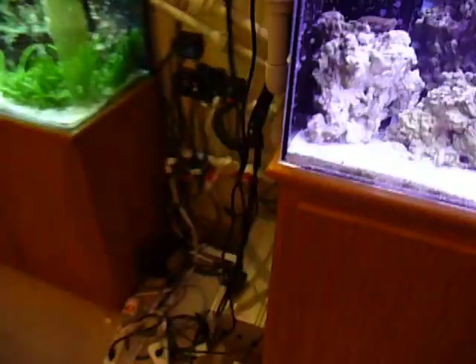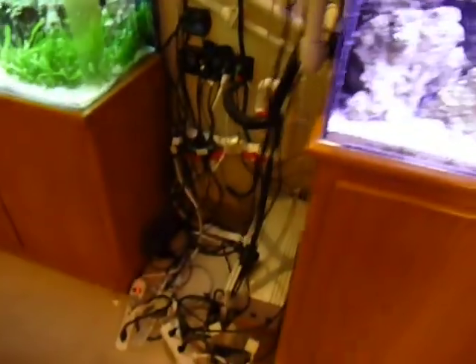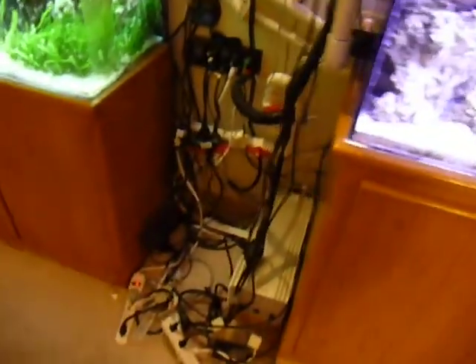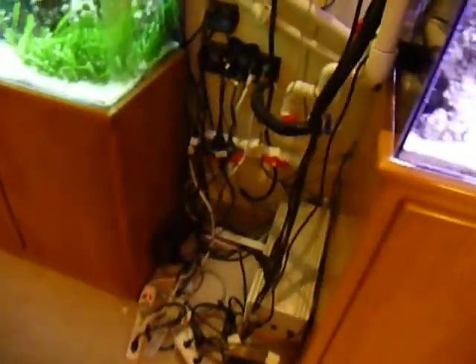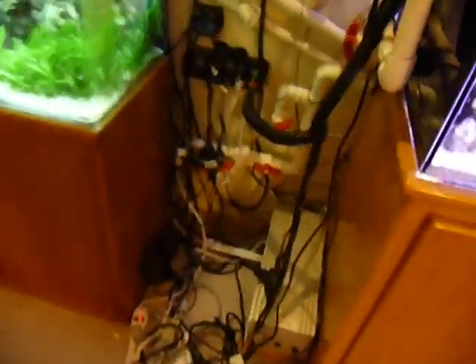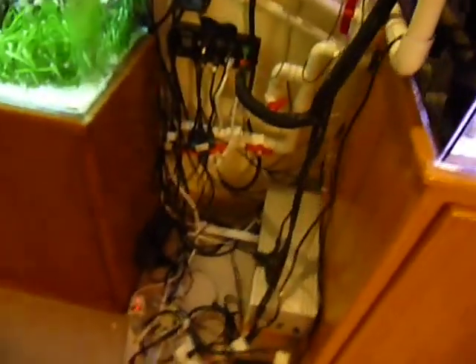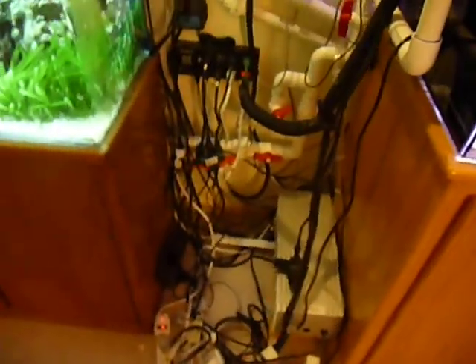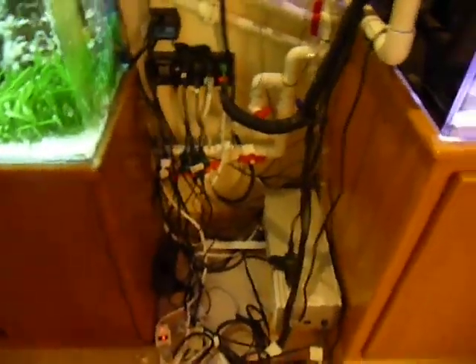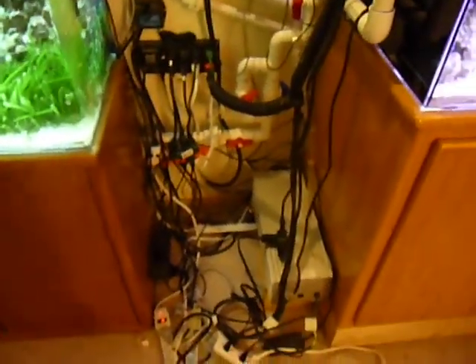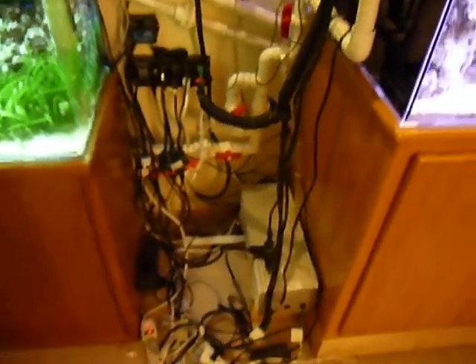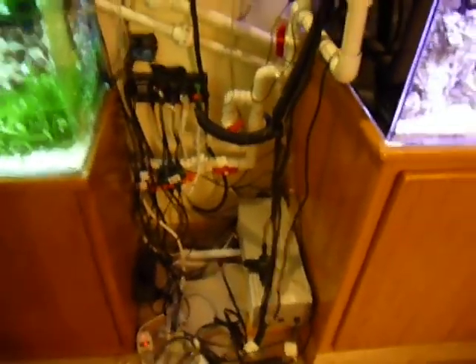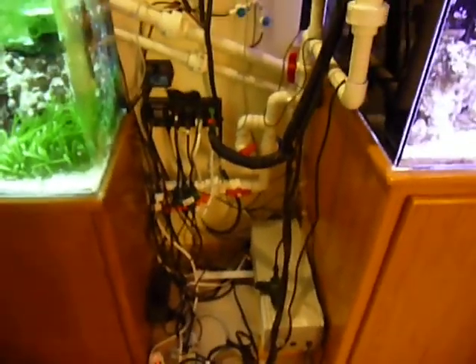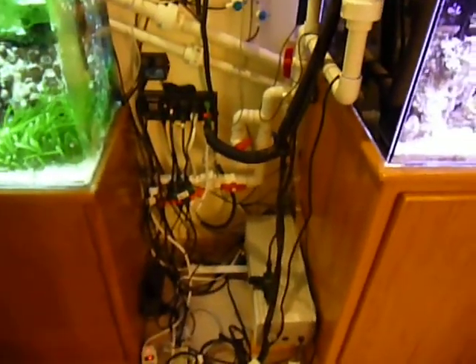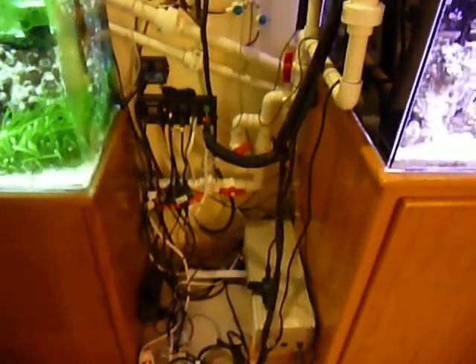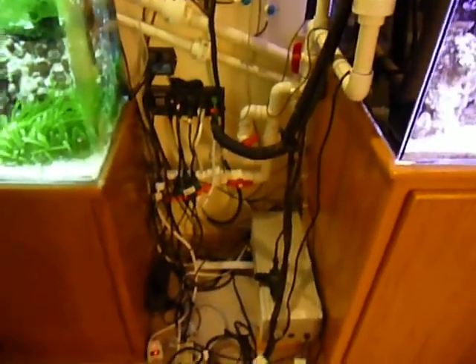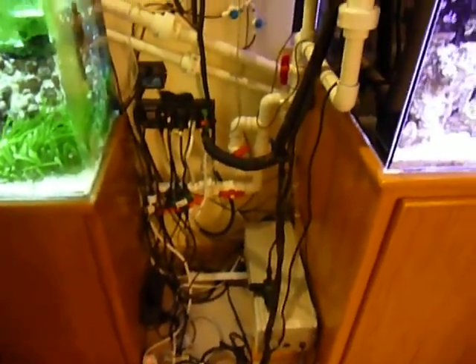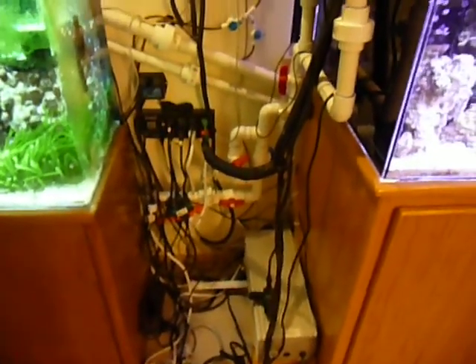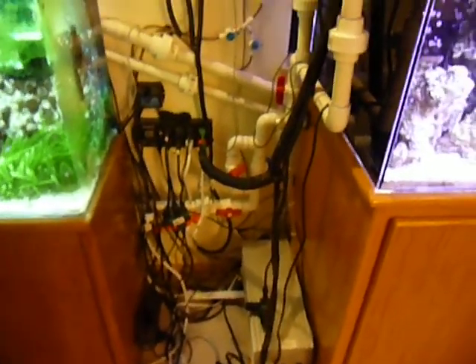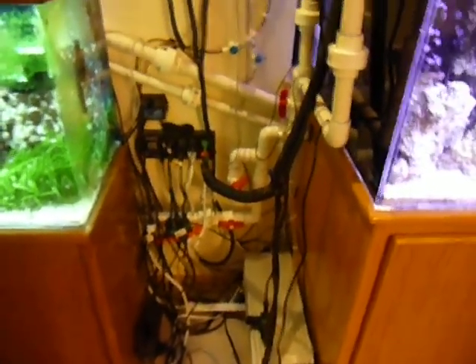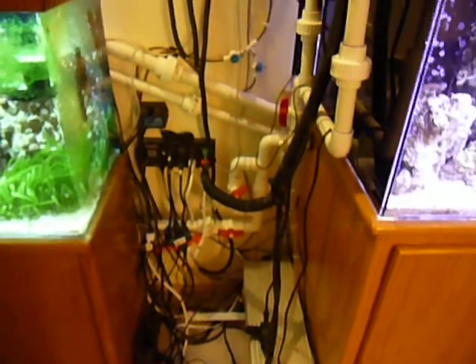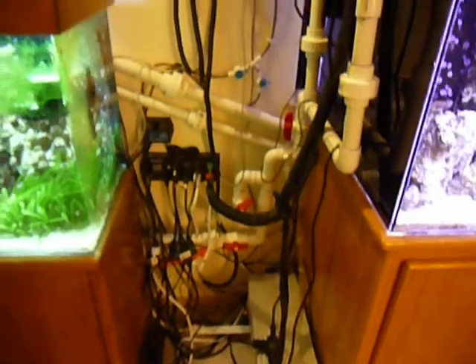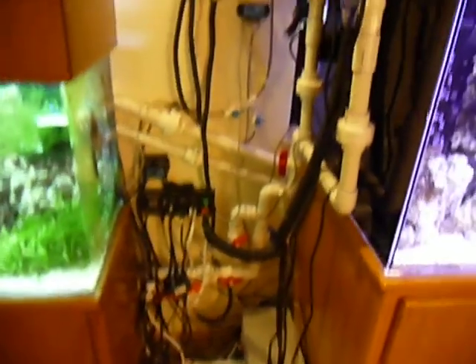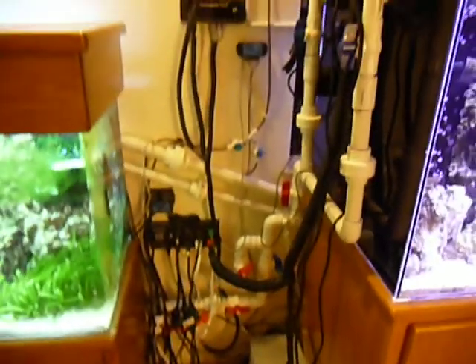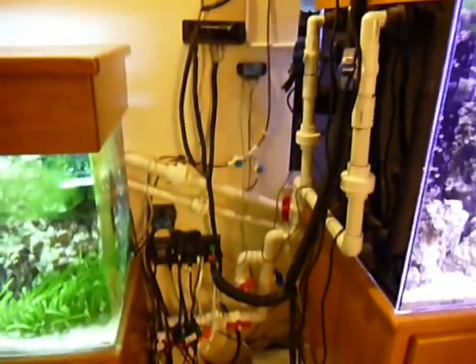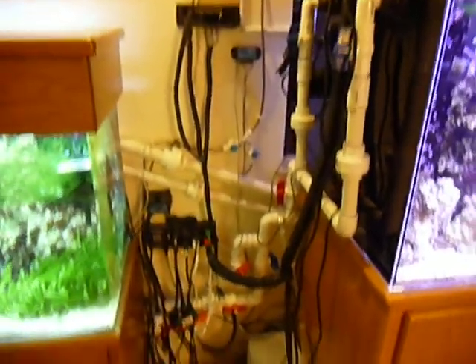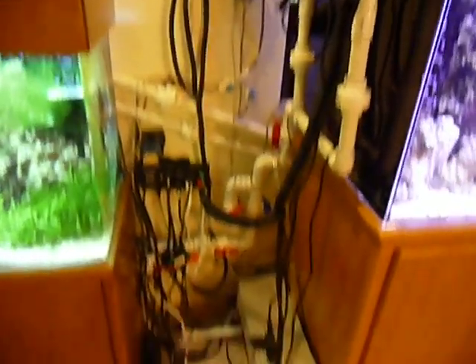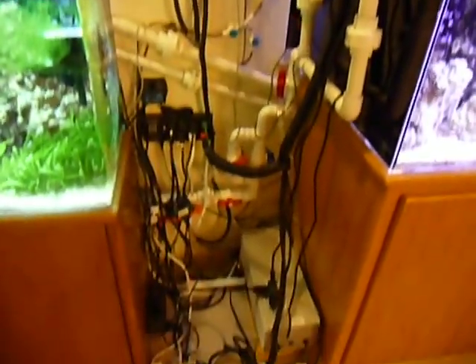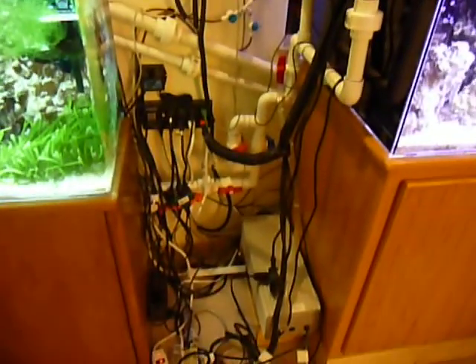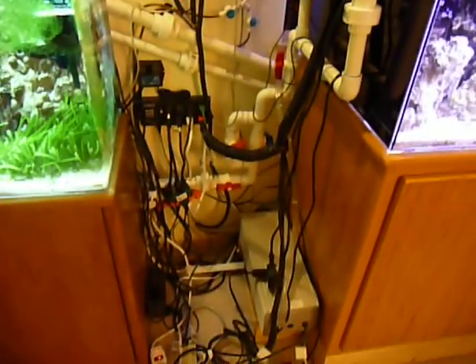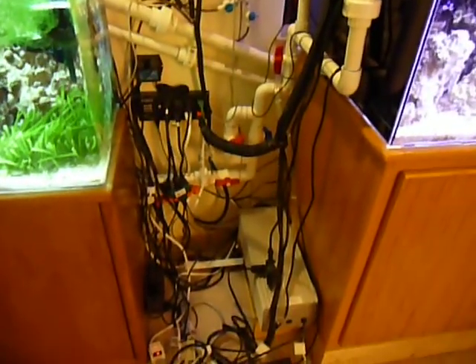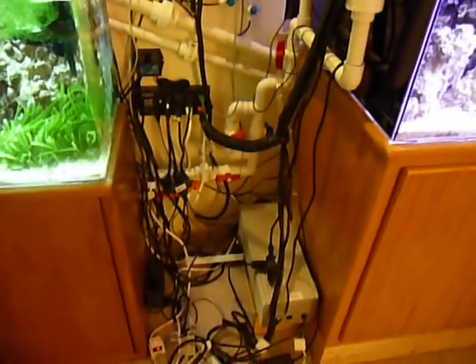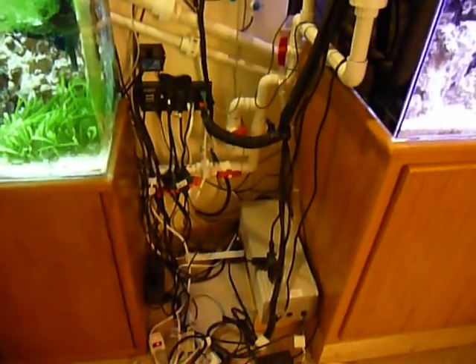Pretty big mess going on here because I'm still working on this. I'll get everything squared away eventually.